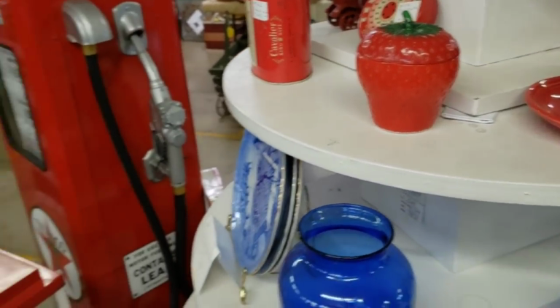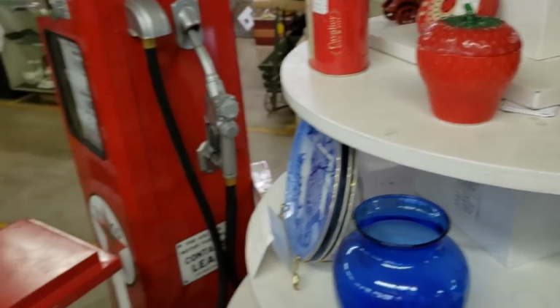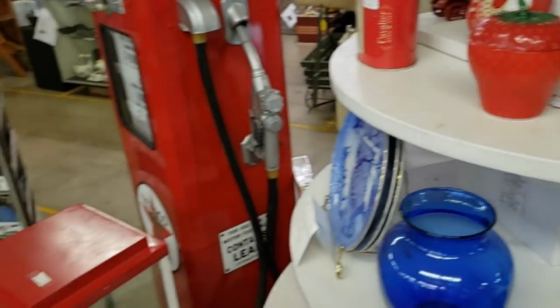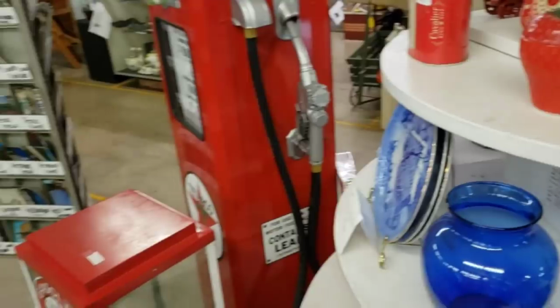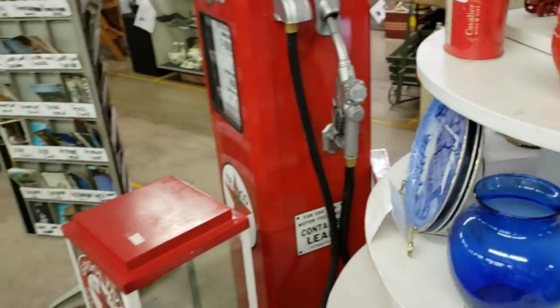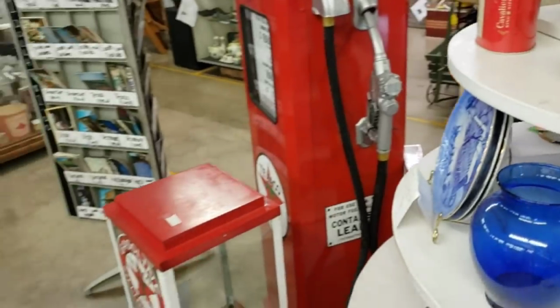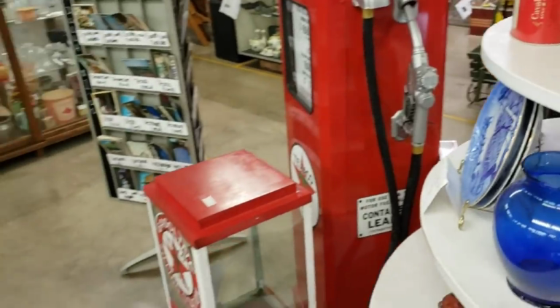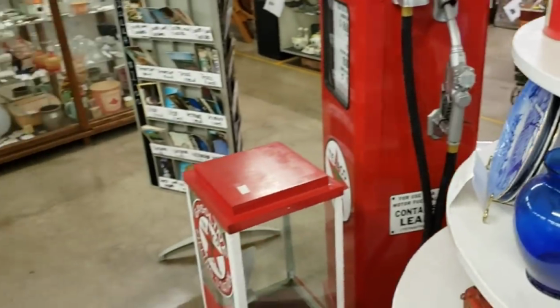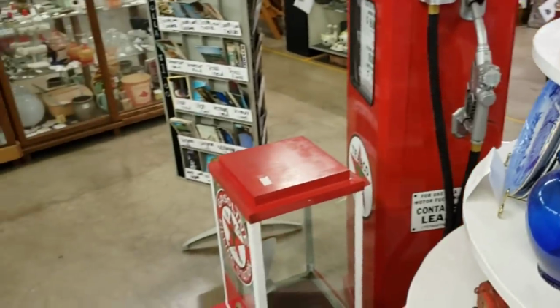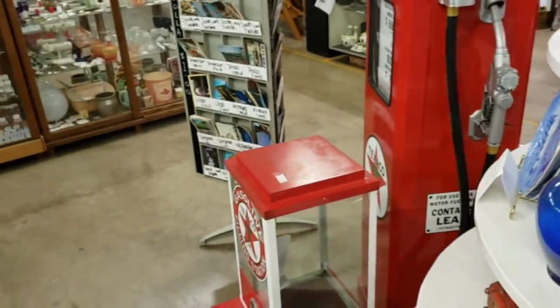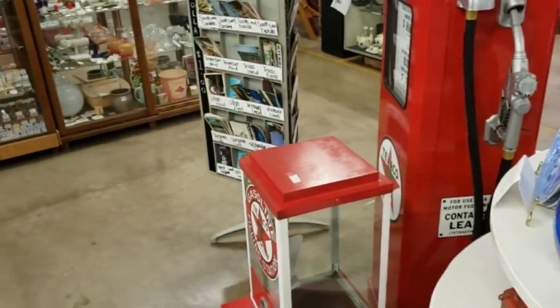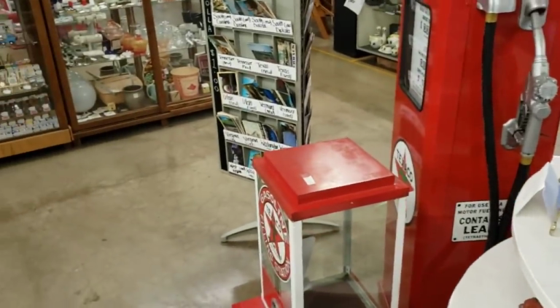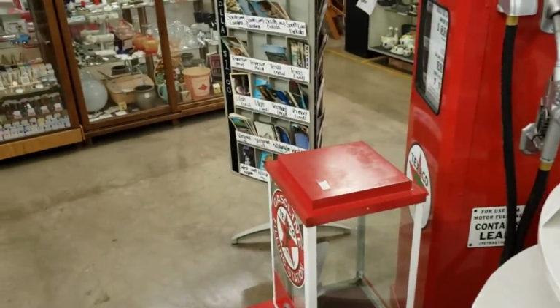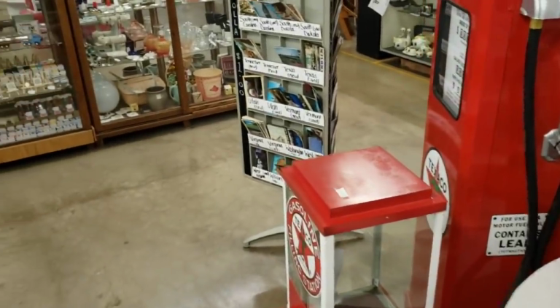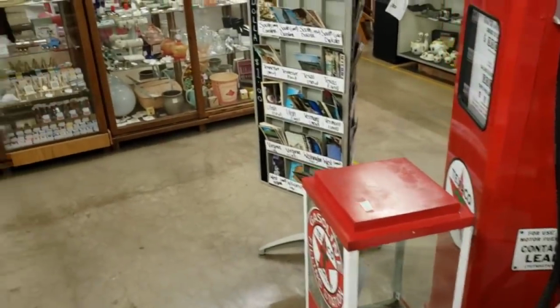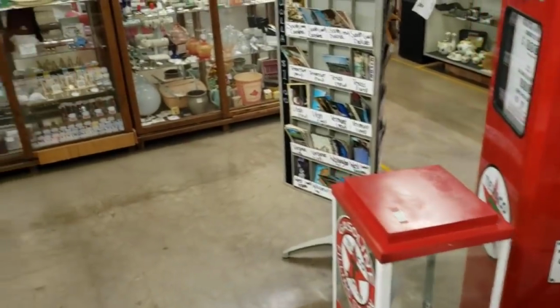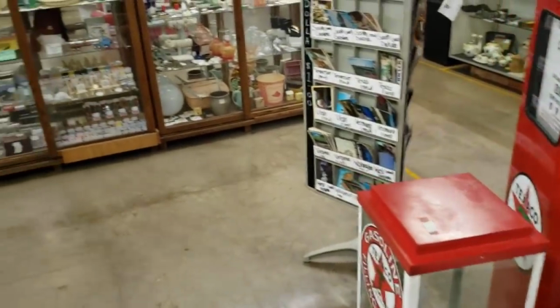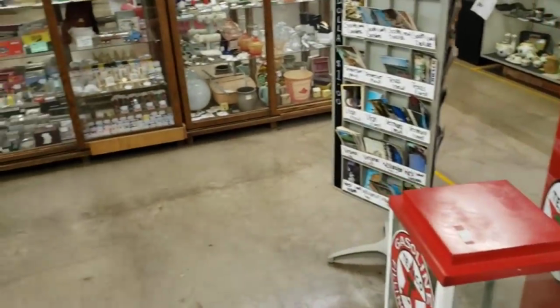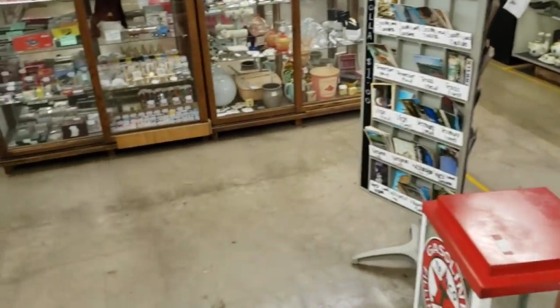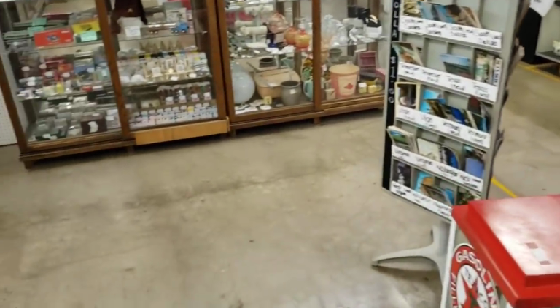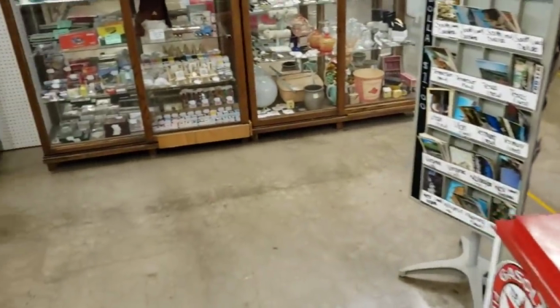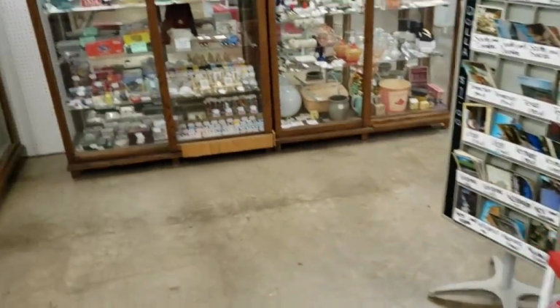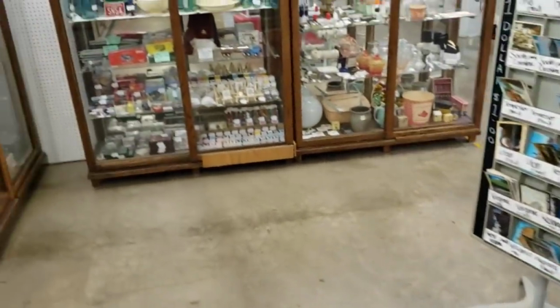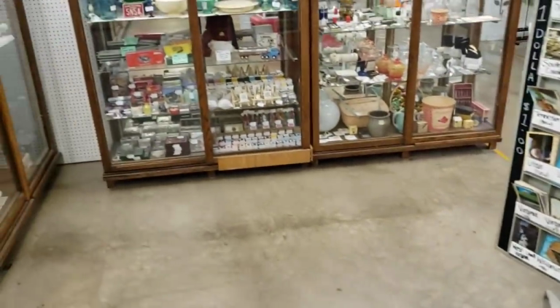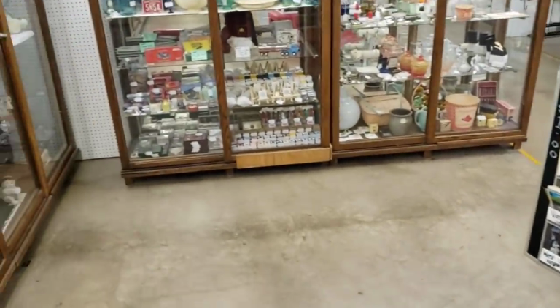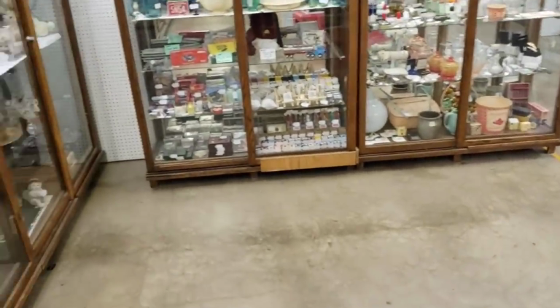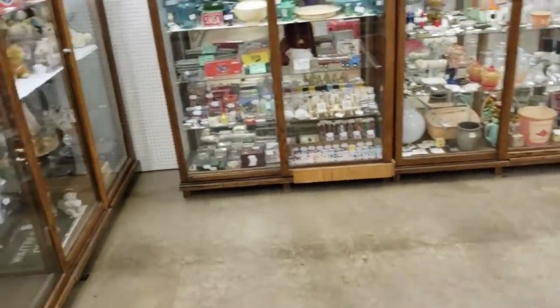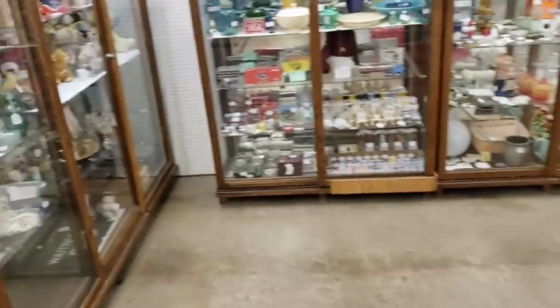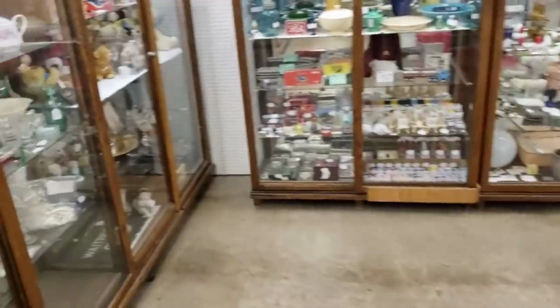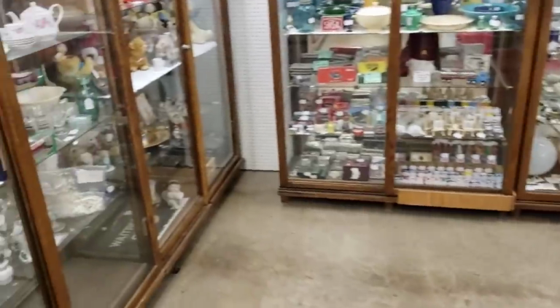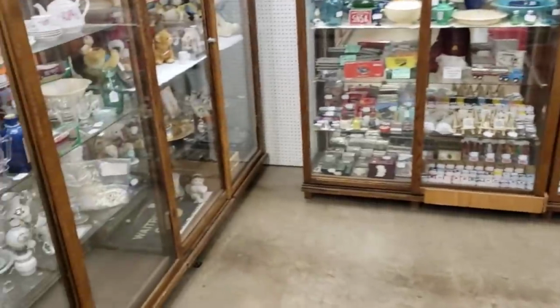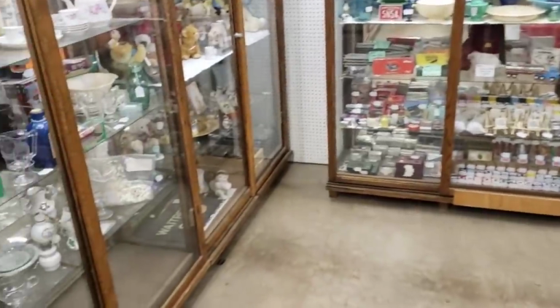And of course the strawberry jam jar — where do we not see that? They do have some display cases here.